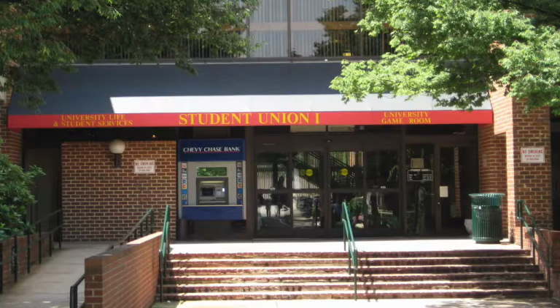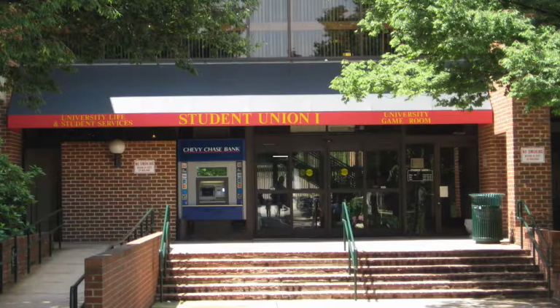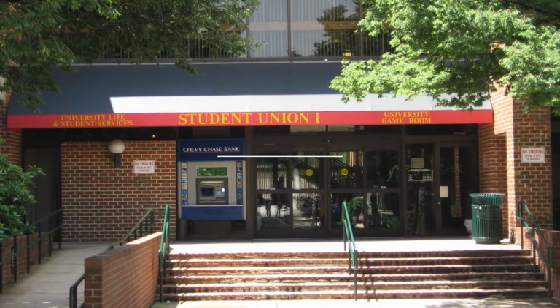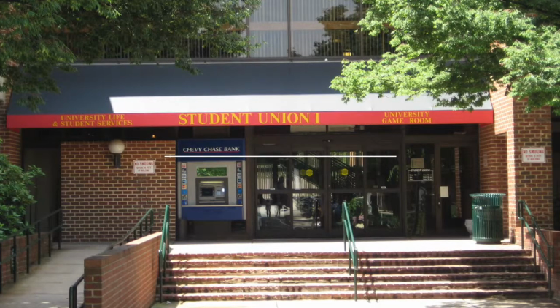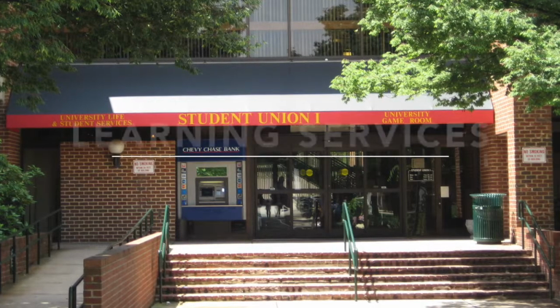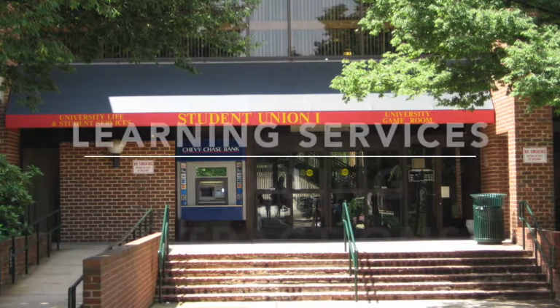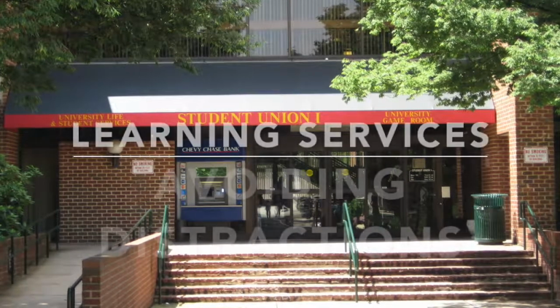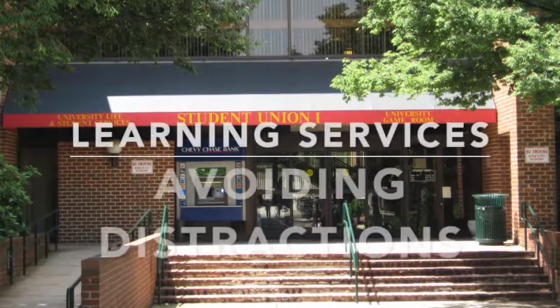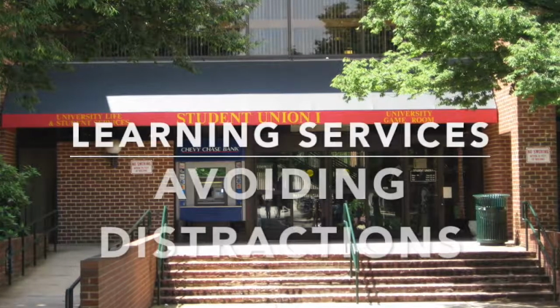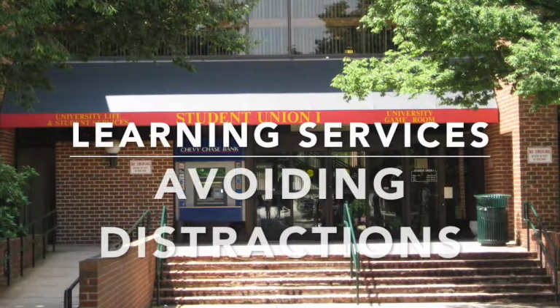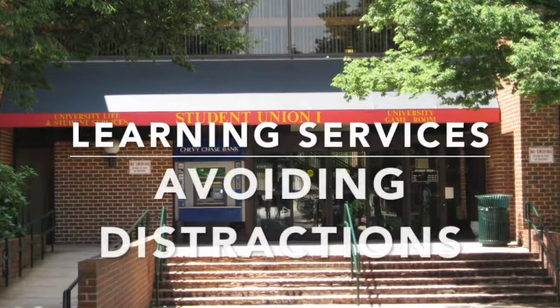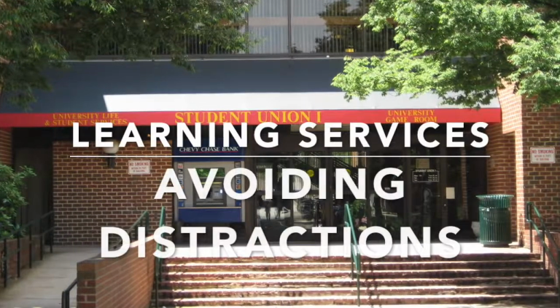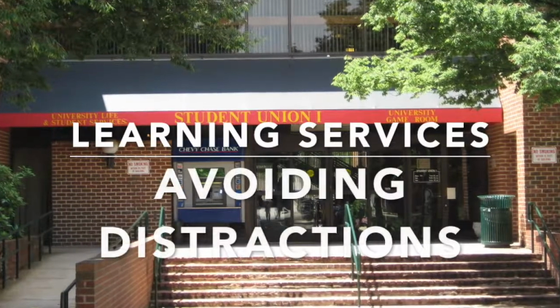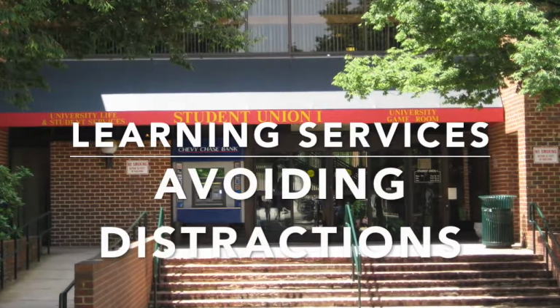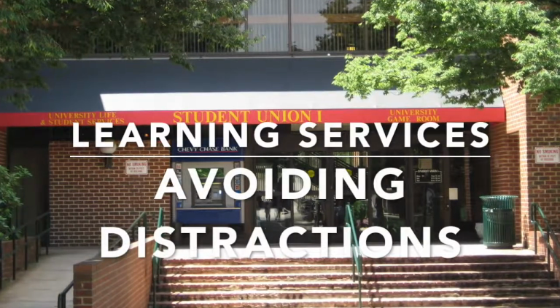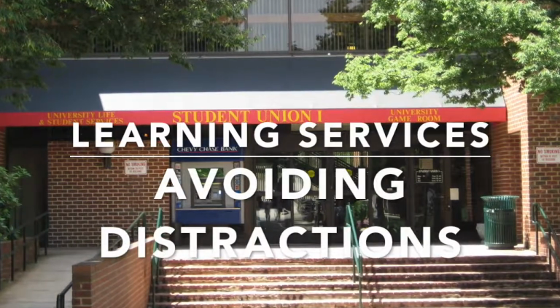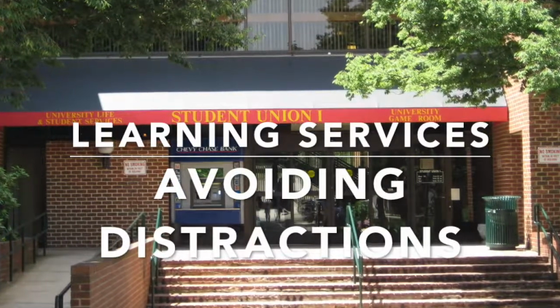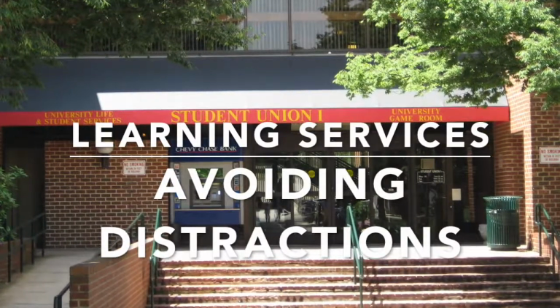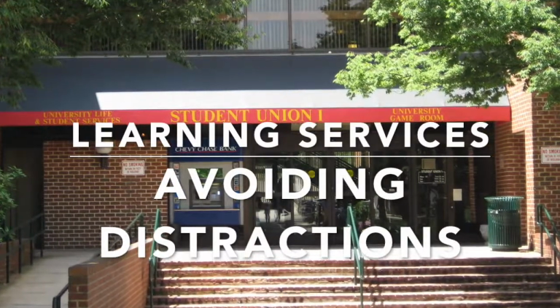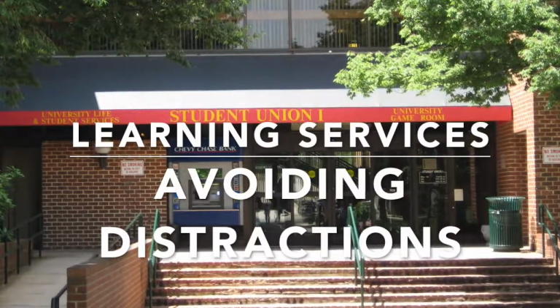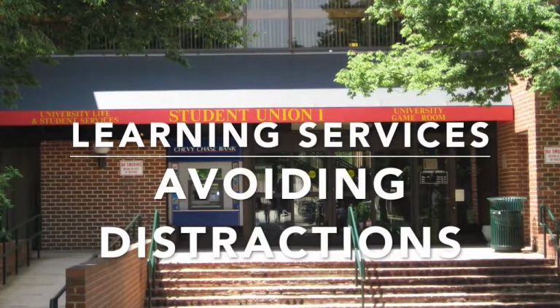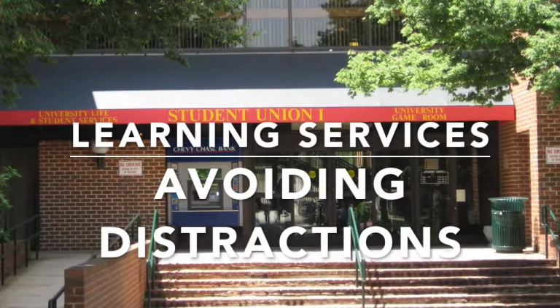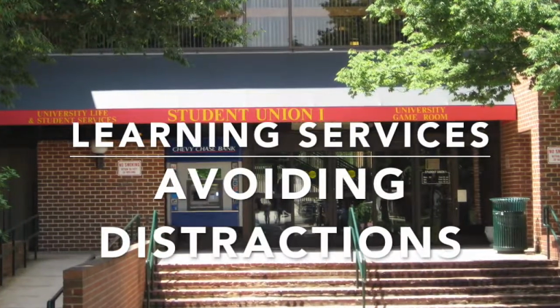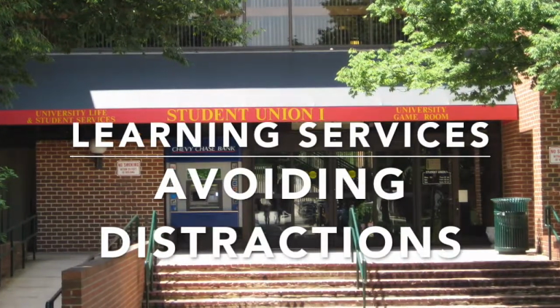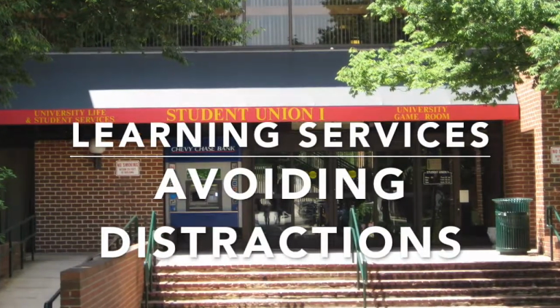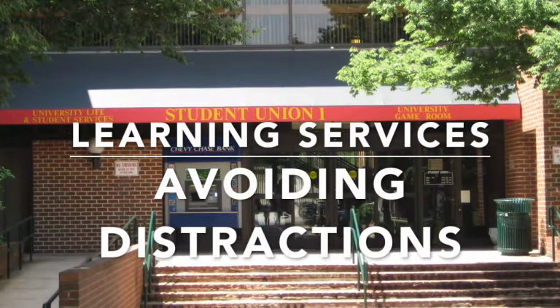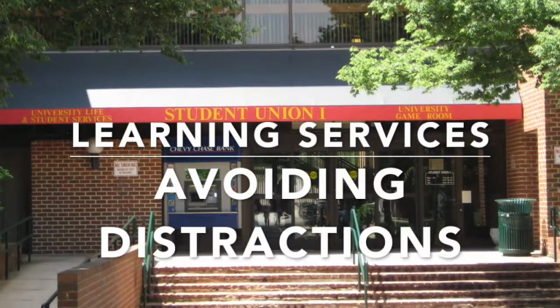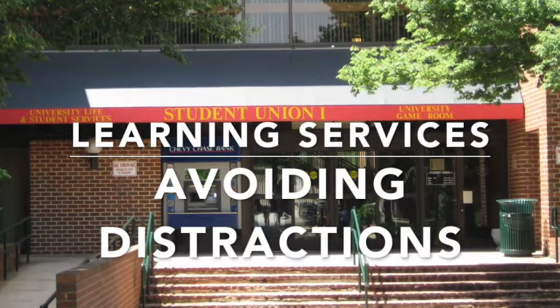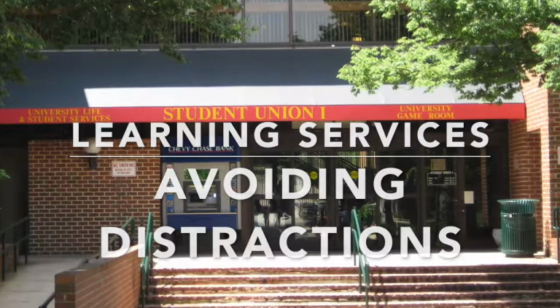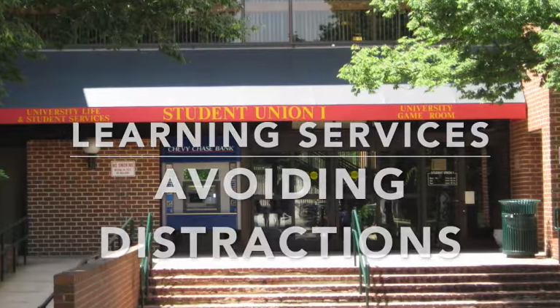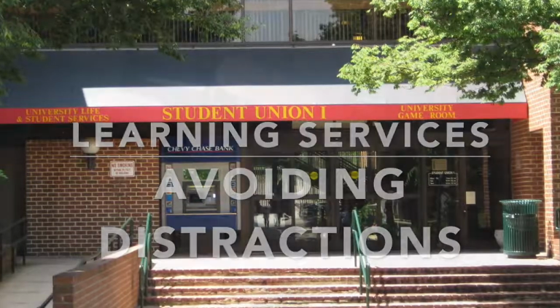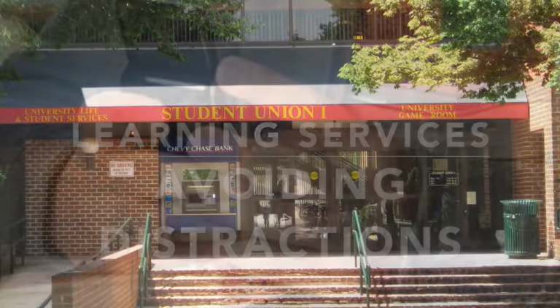Hey everyone, it's Stephanie from Learning Services. Today's tip is on avoiding distractions.